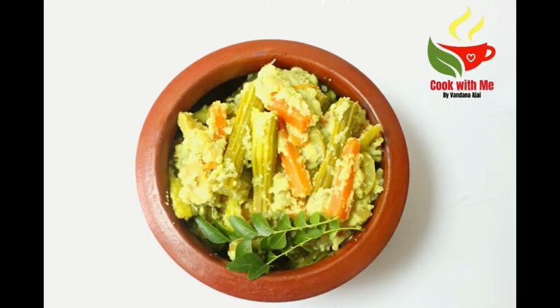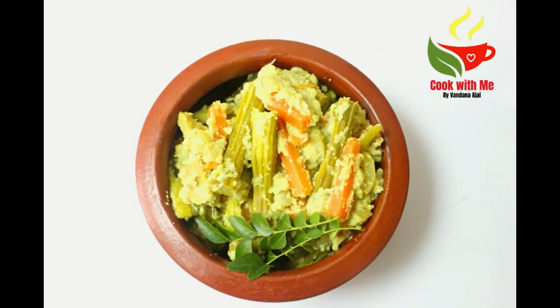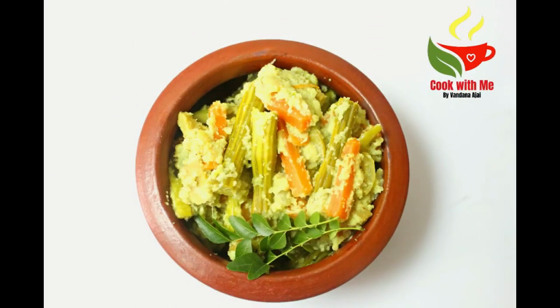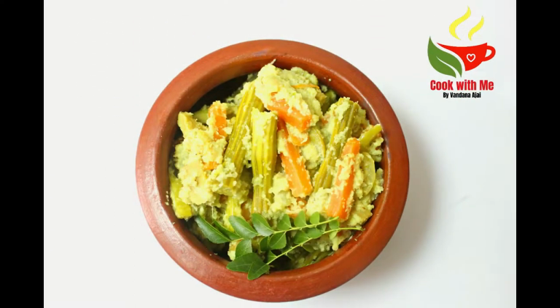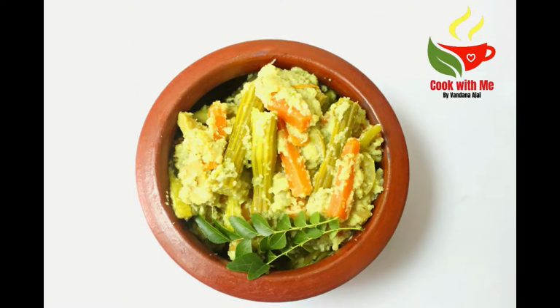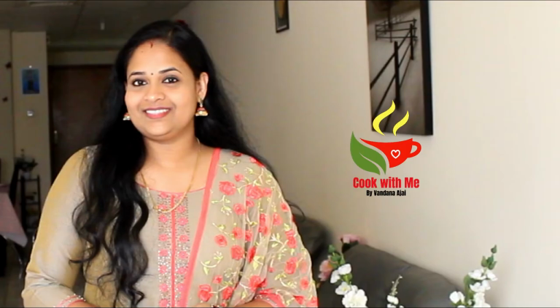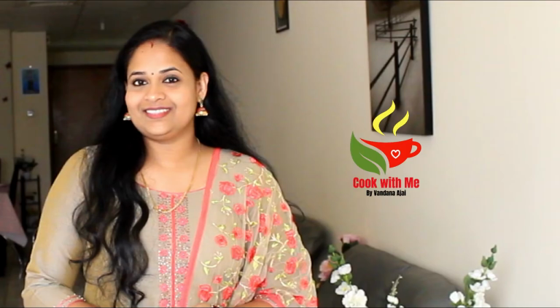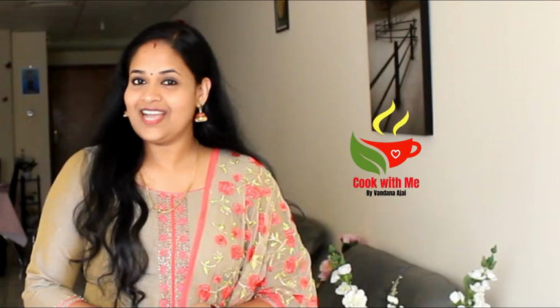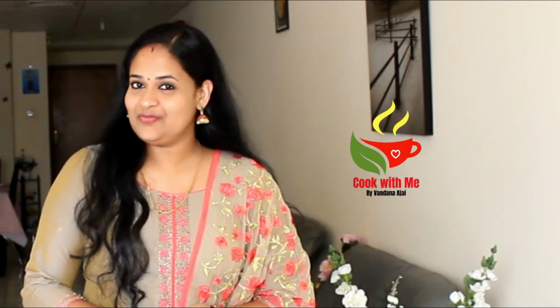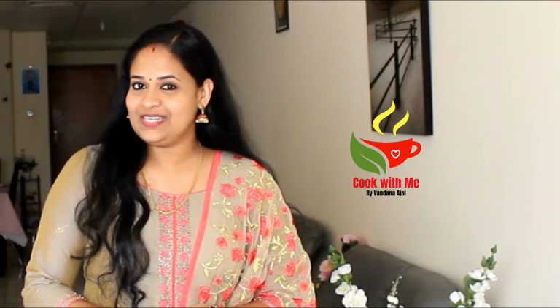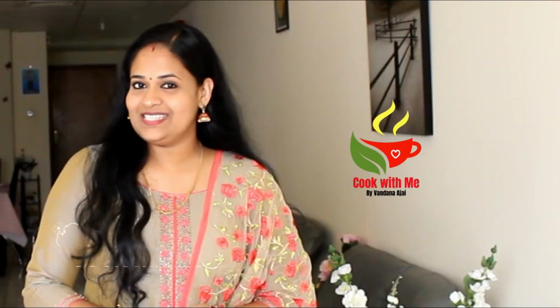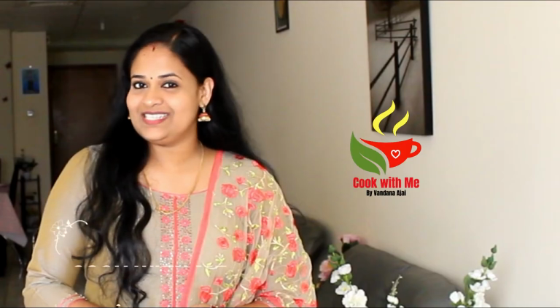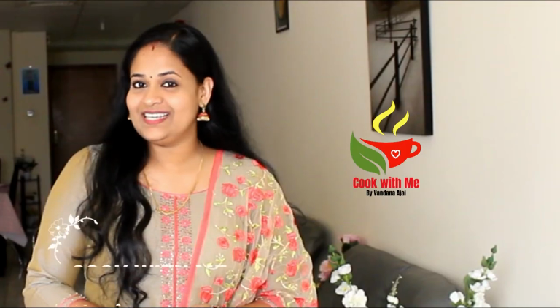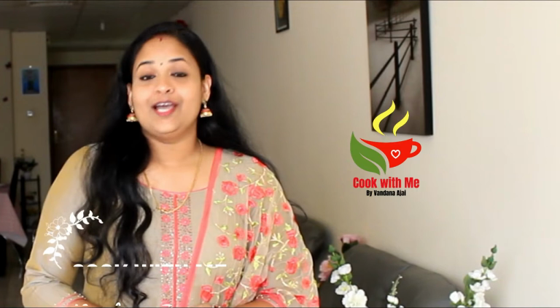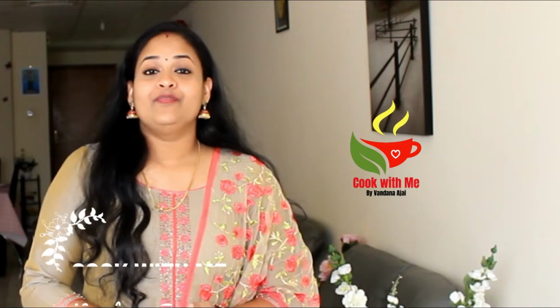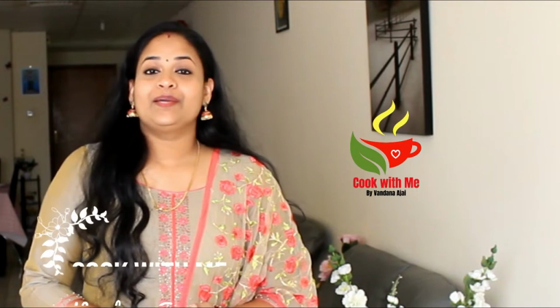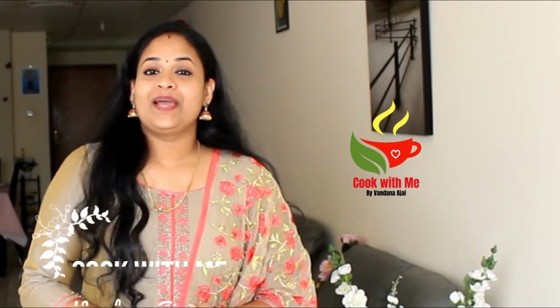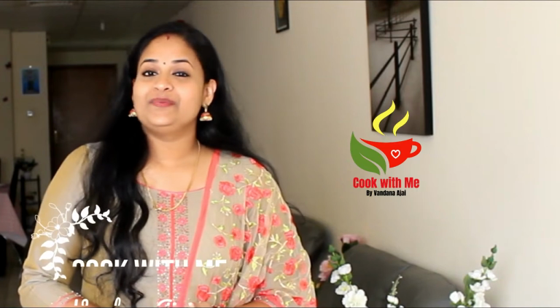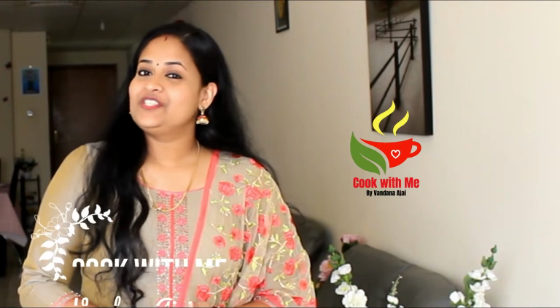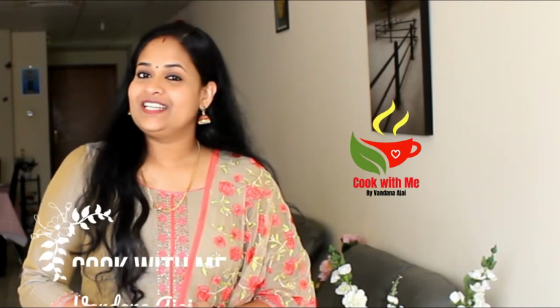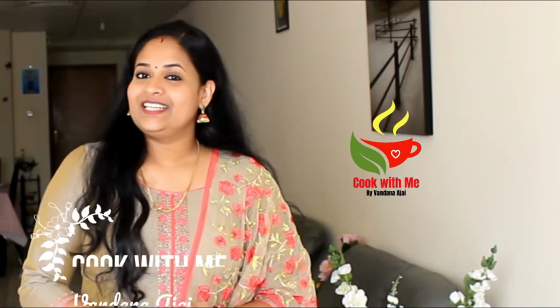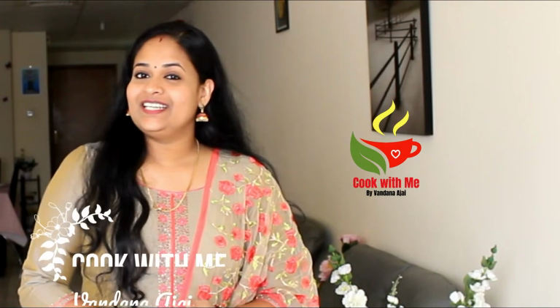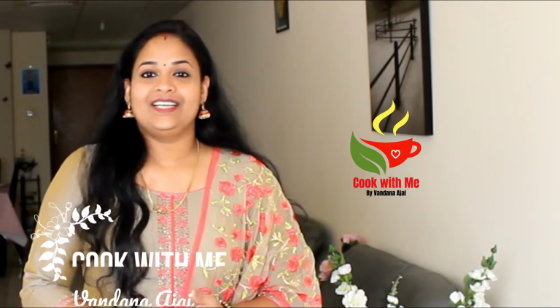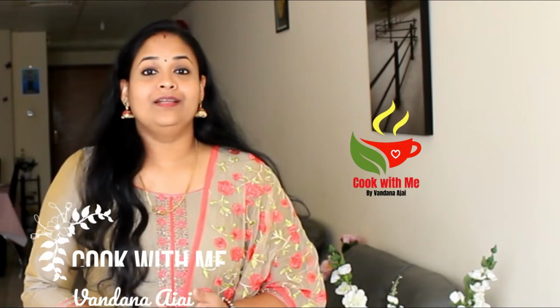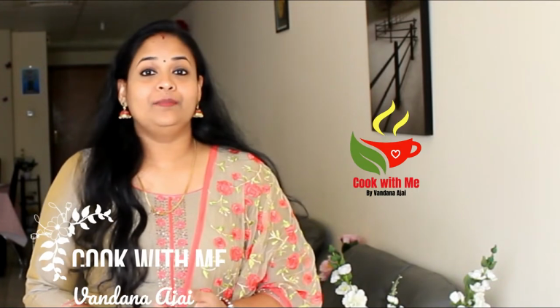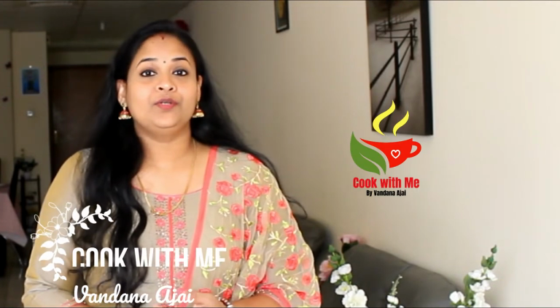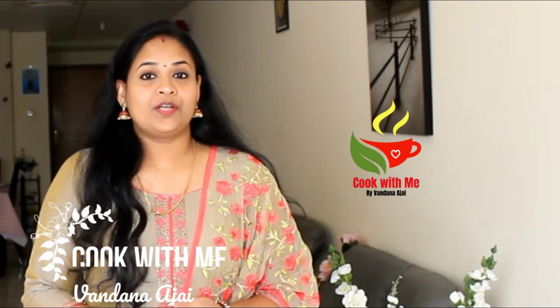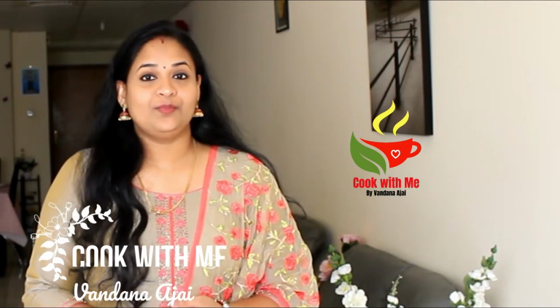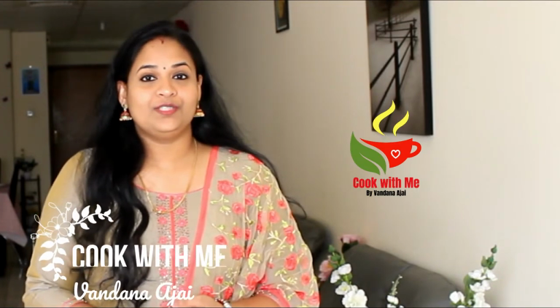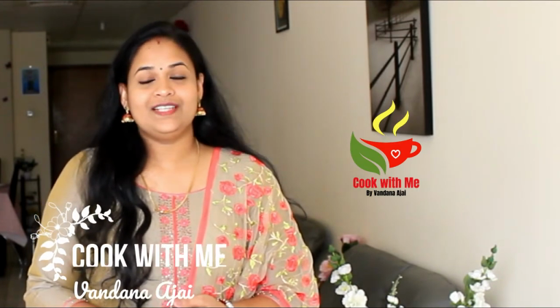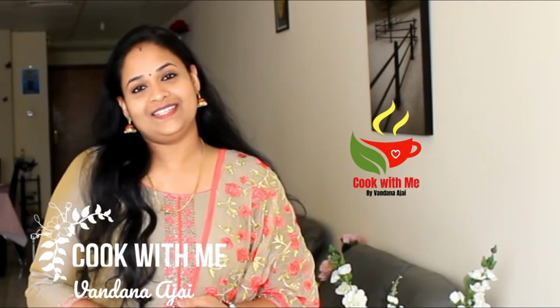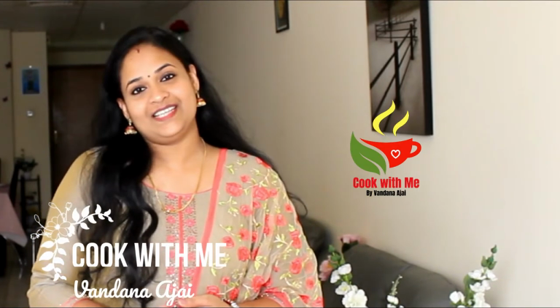Hi friends, welcome back to my channel. This is a special recipe for our specials.